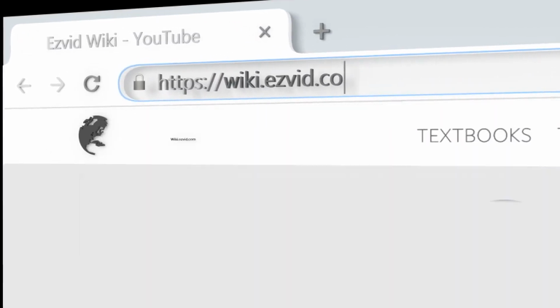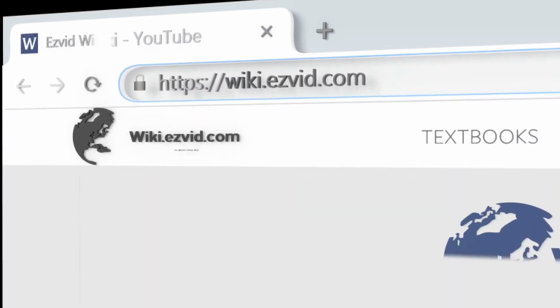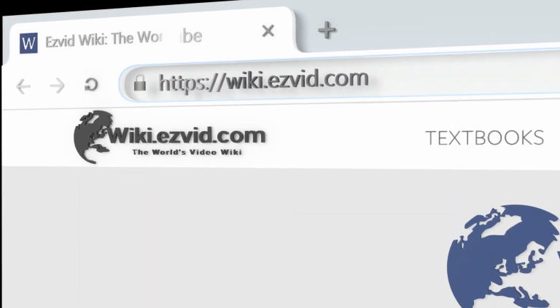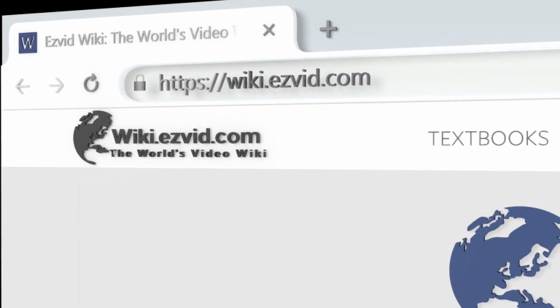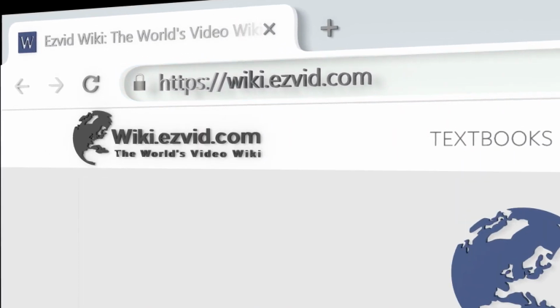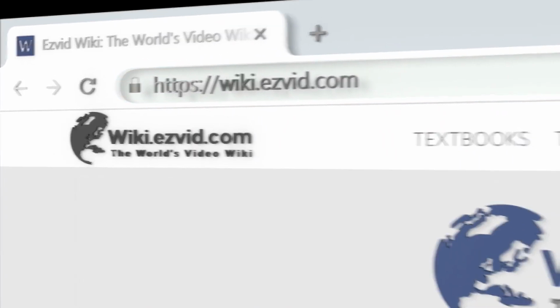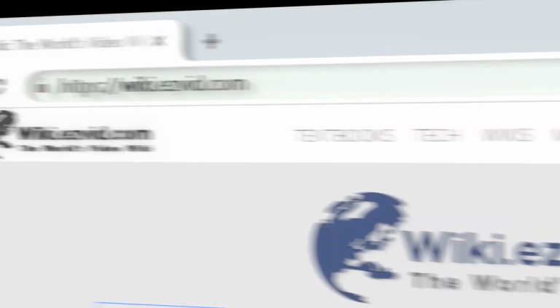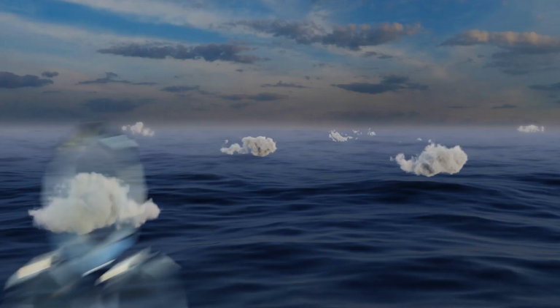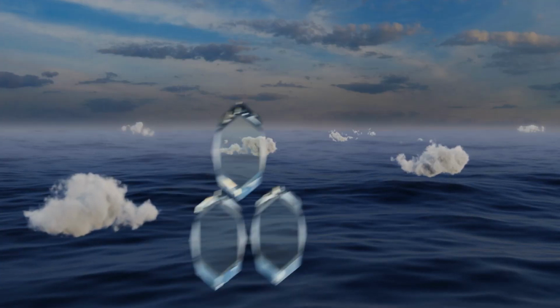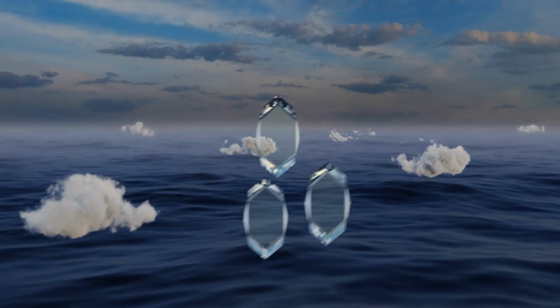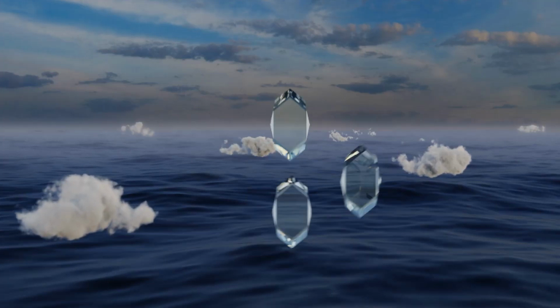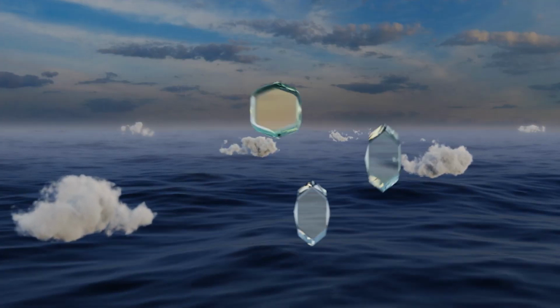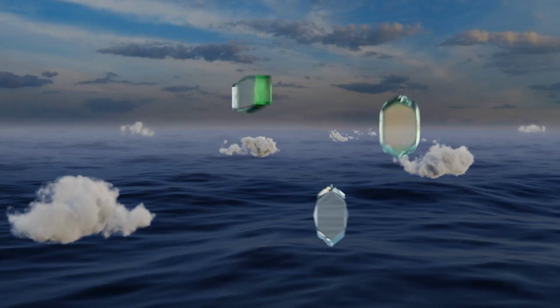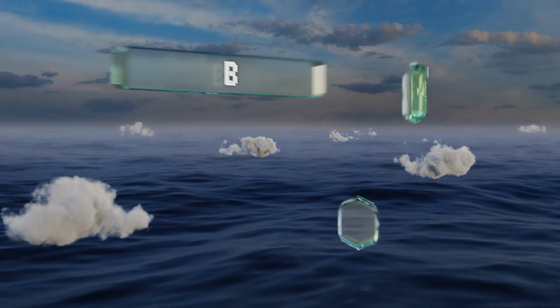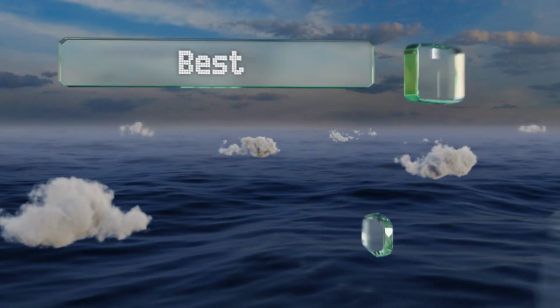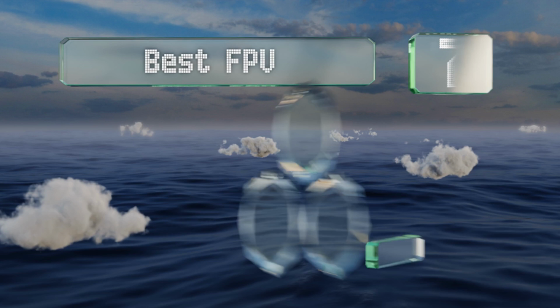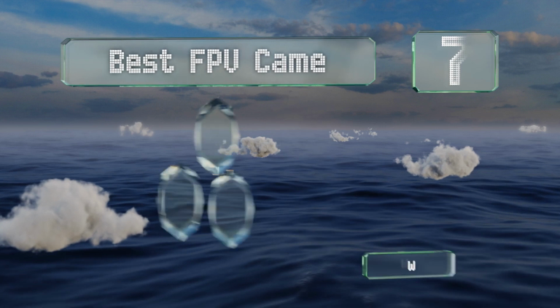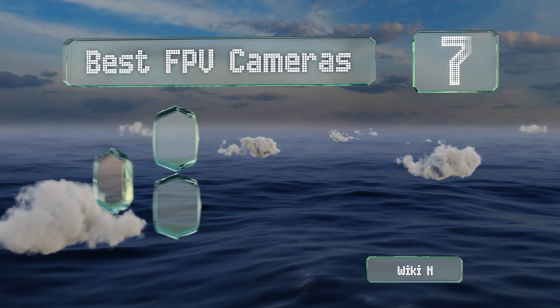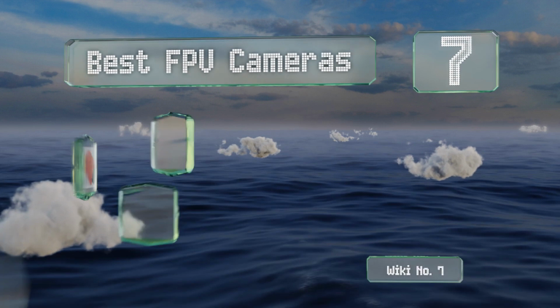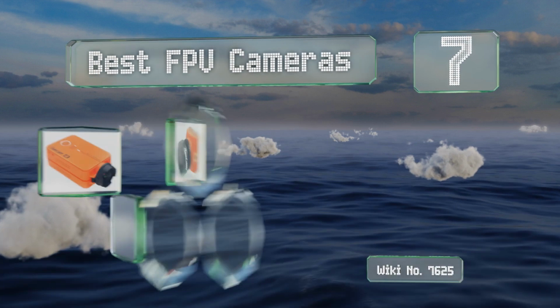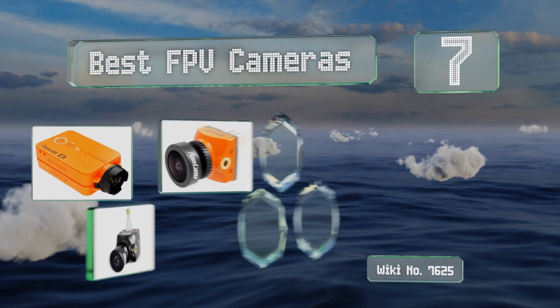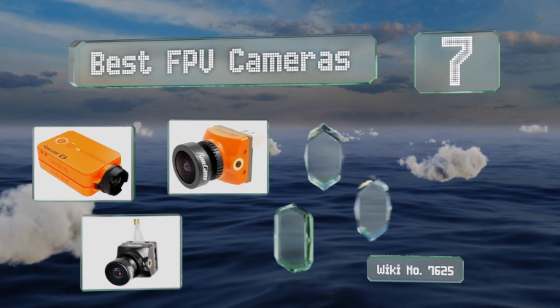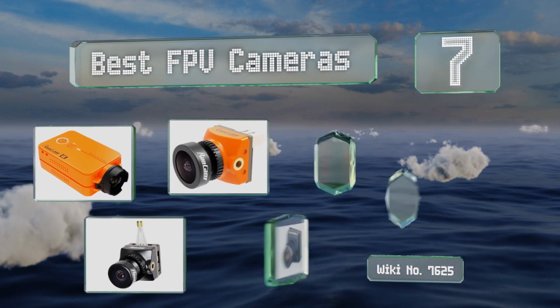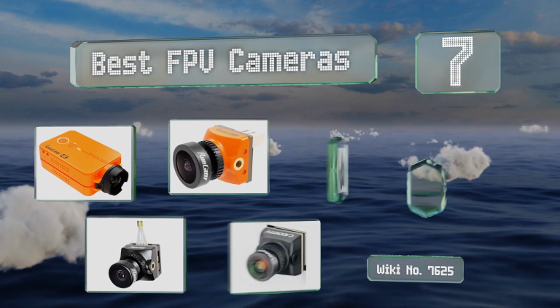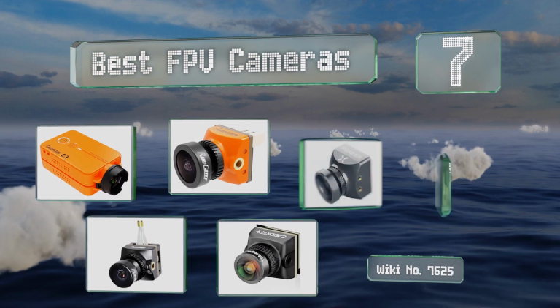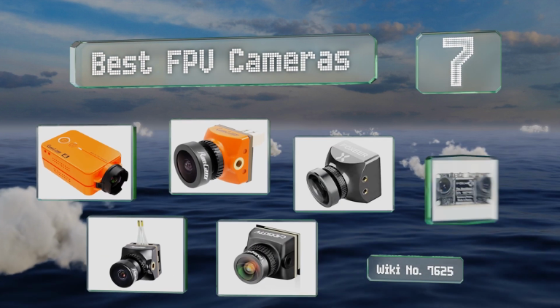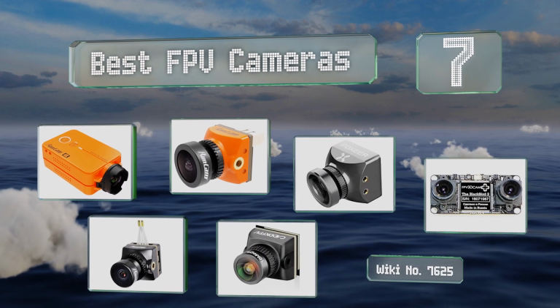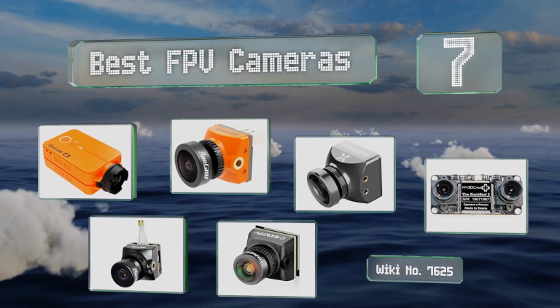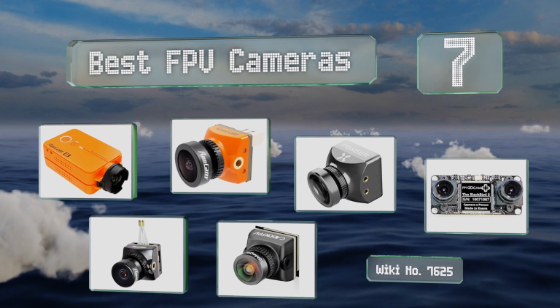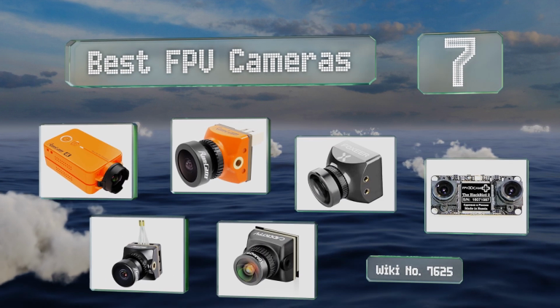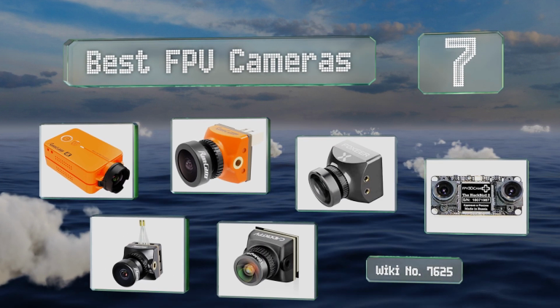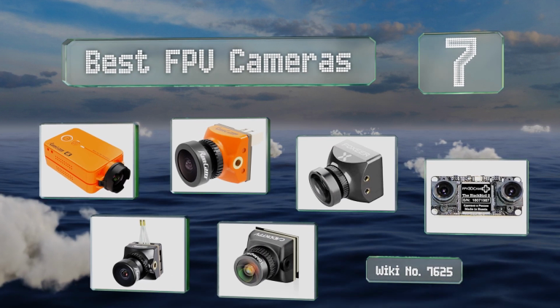EasyVid presents the seven best FPV cameras. Let's get started with the list.